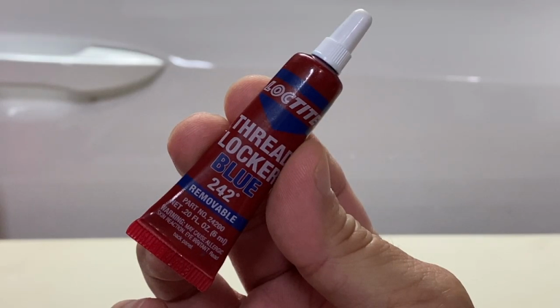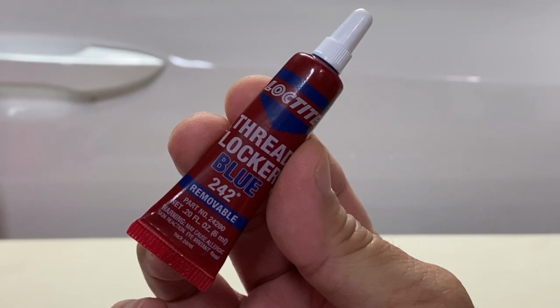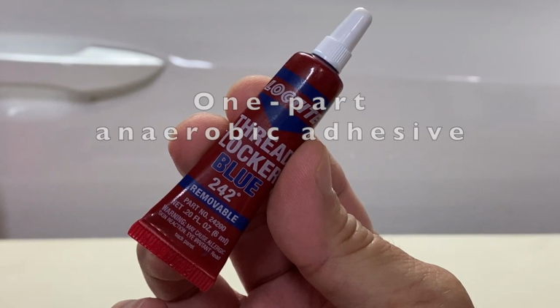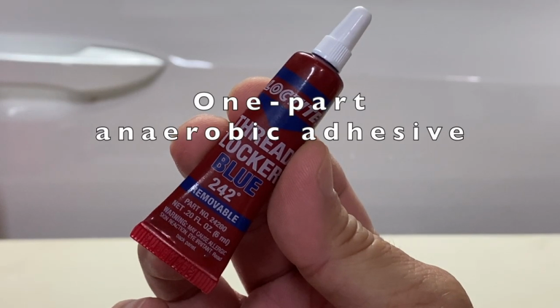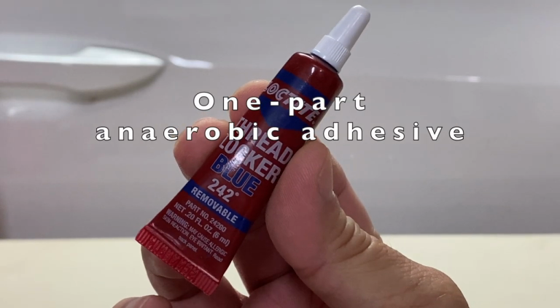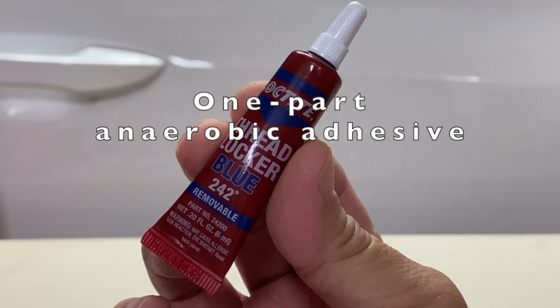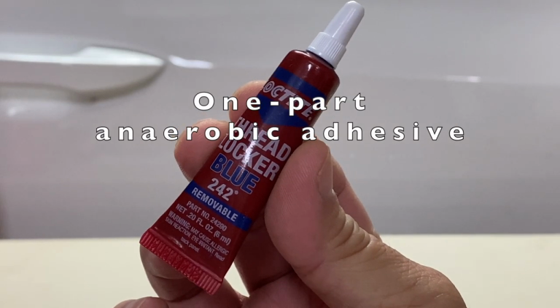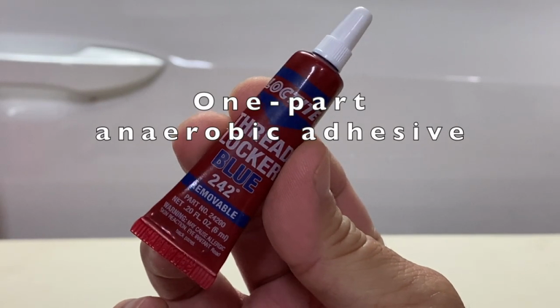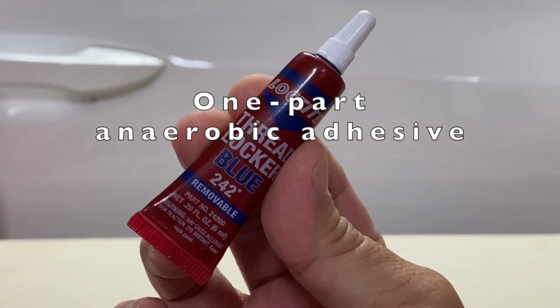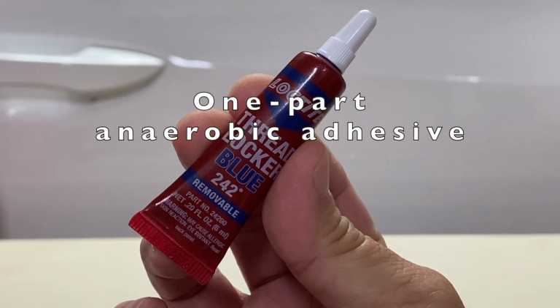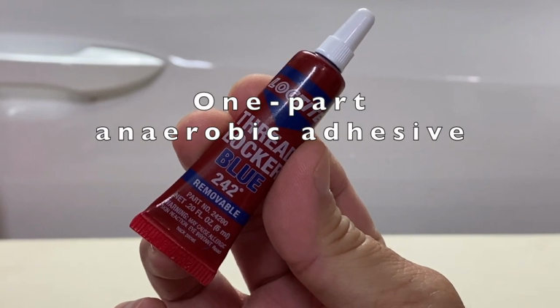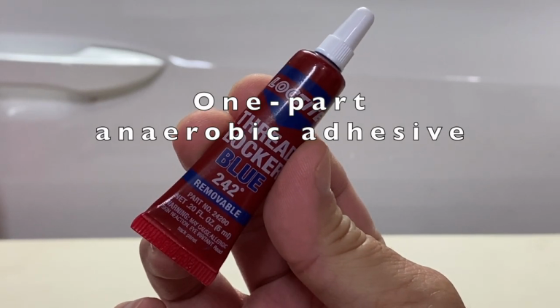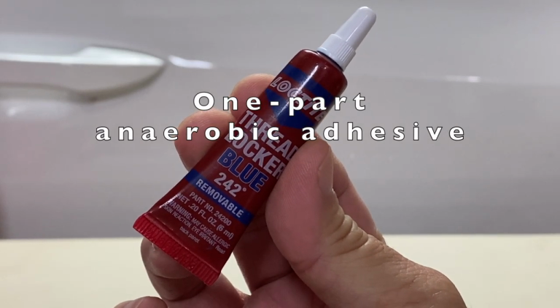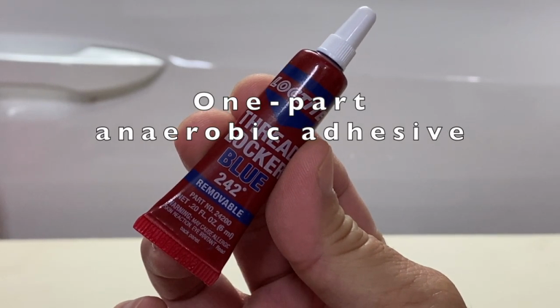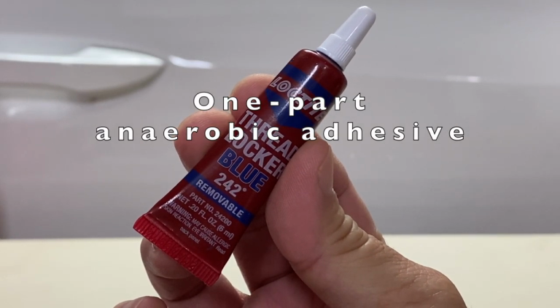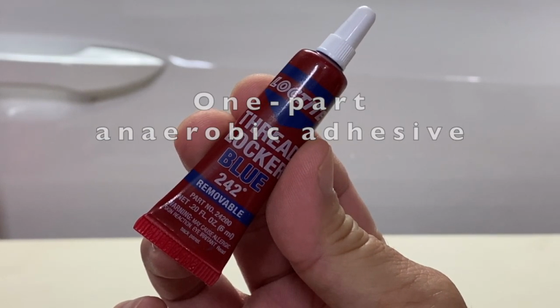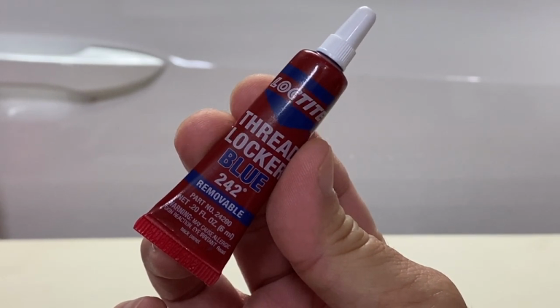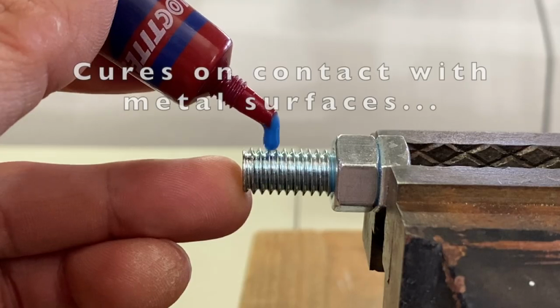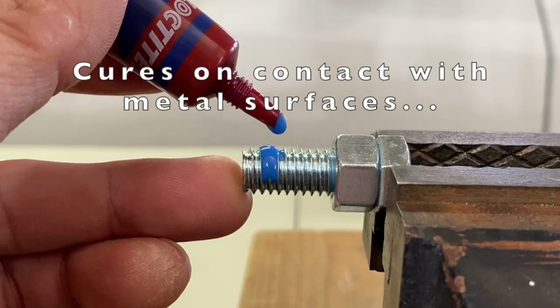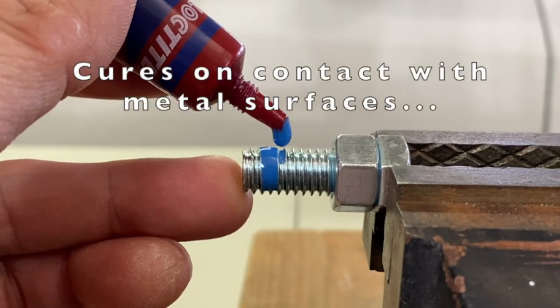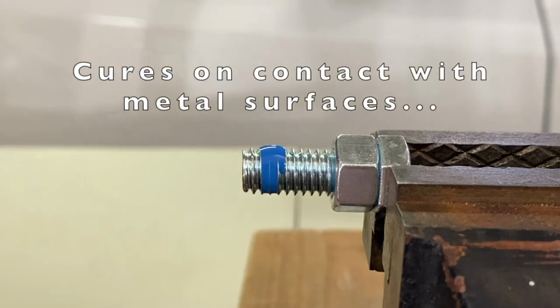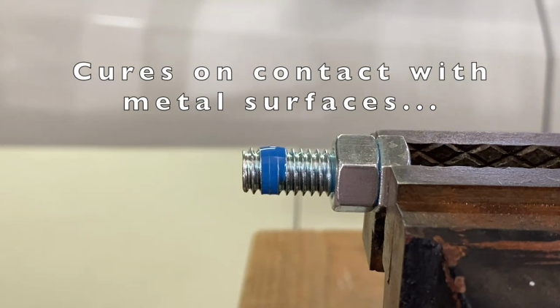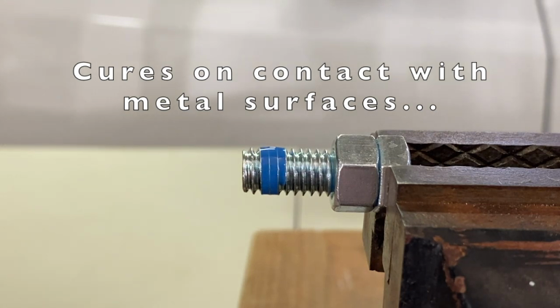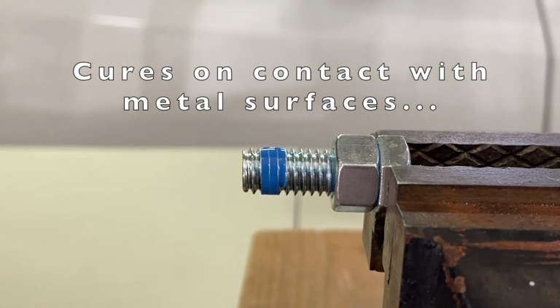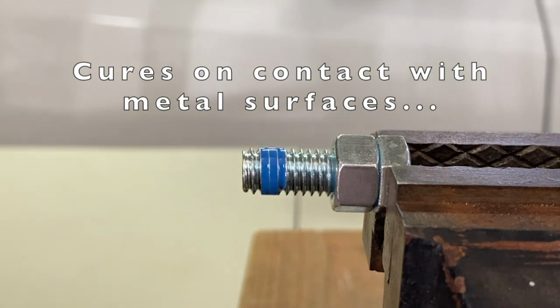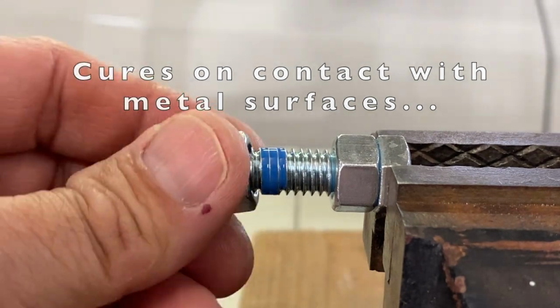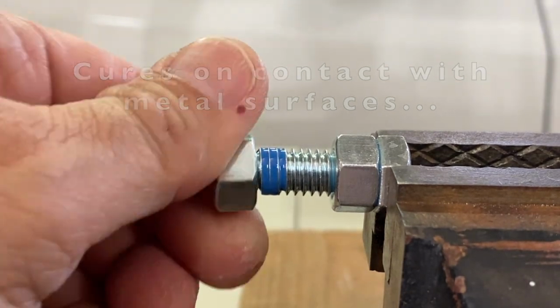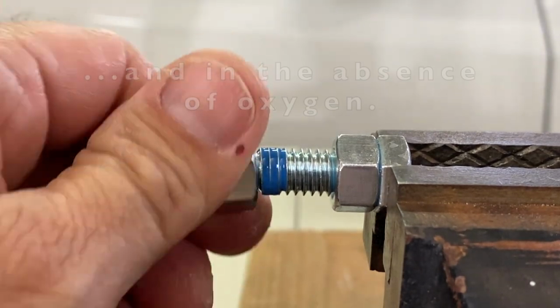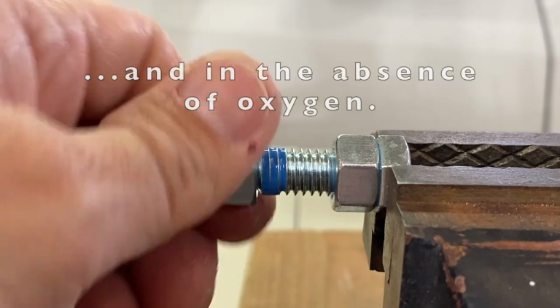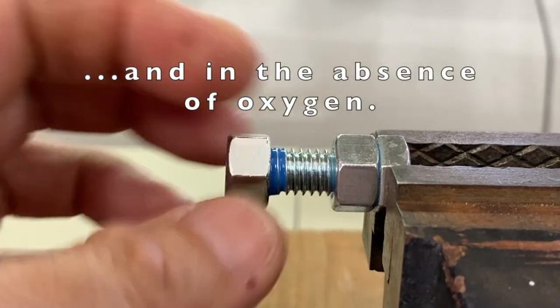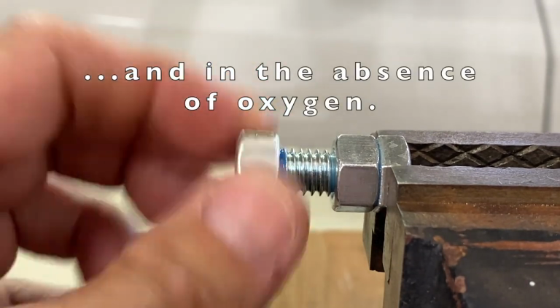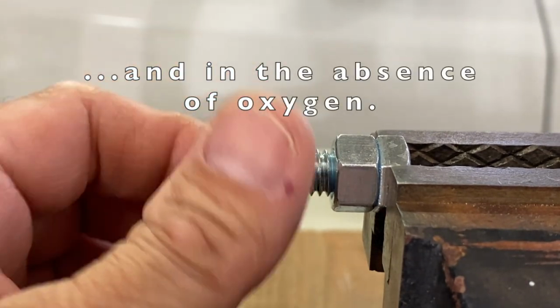Thread Lockers are one-part anaerobic adhesives. They cure on contact with metal surfaces and in the absence of oxygen.